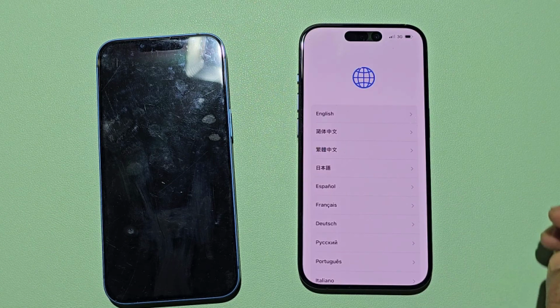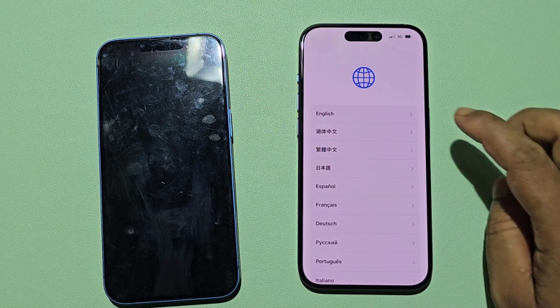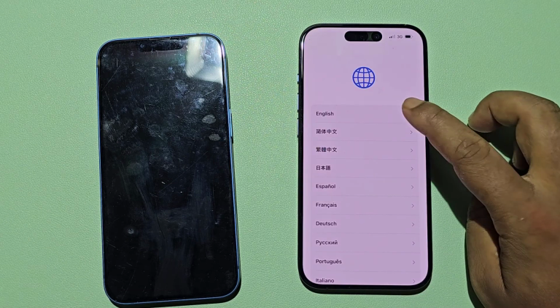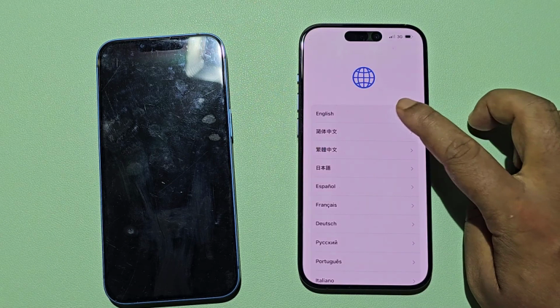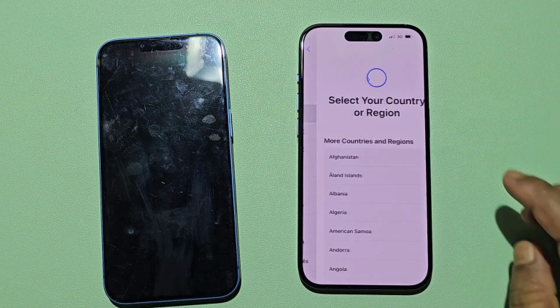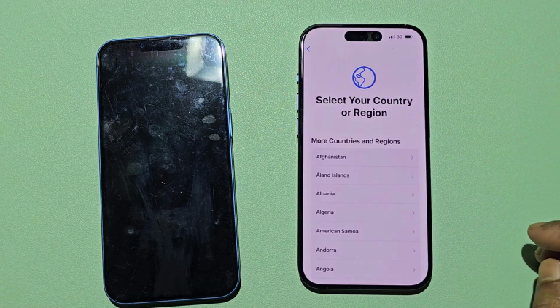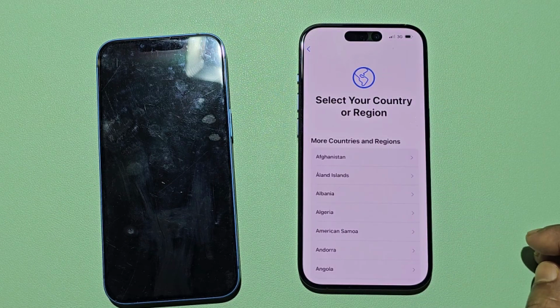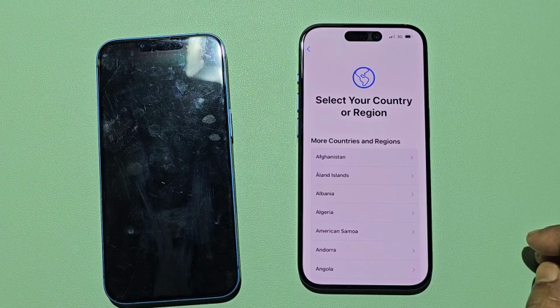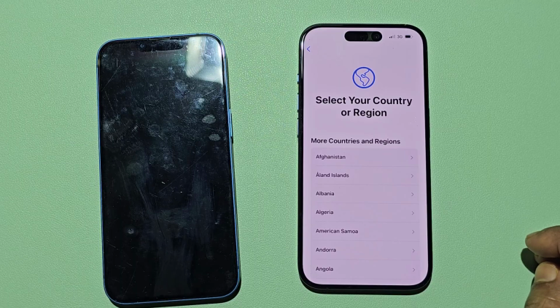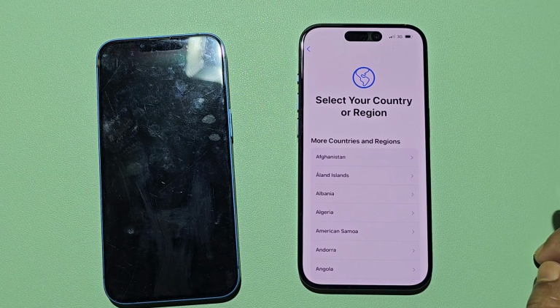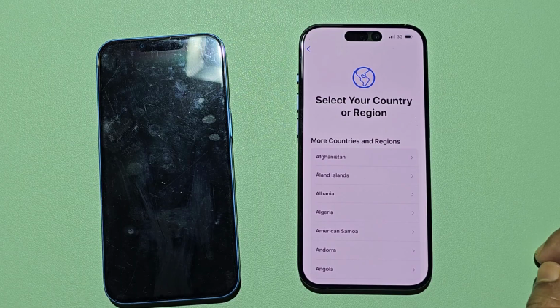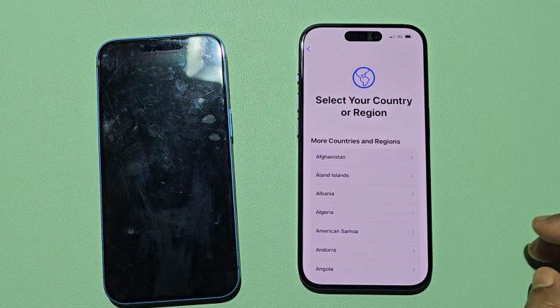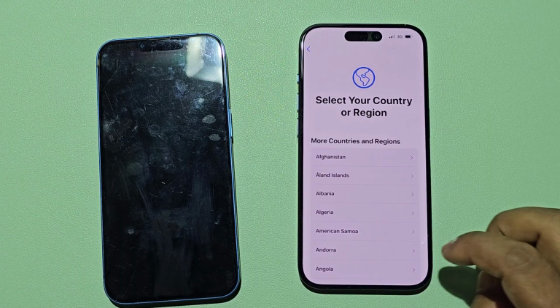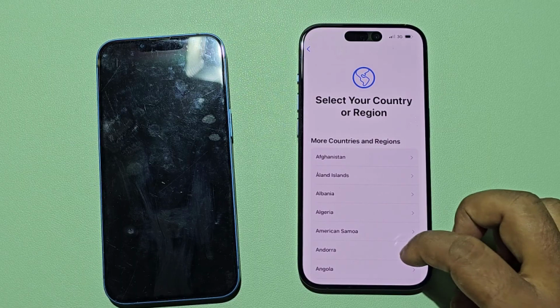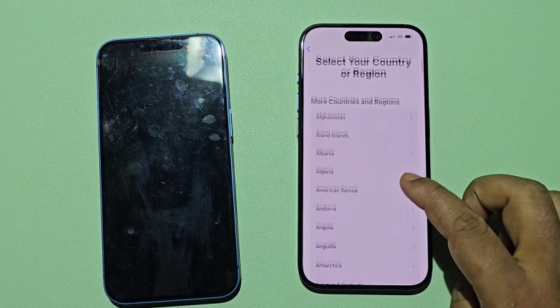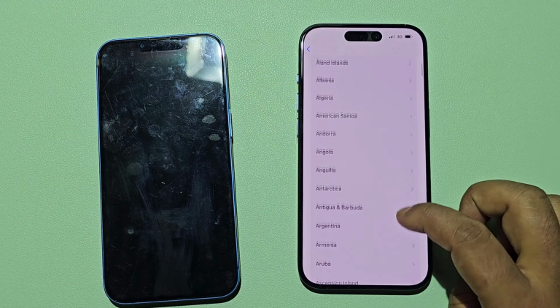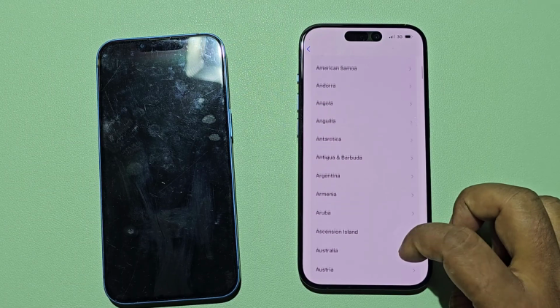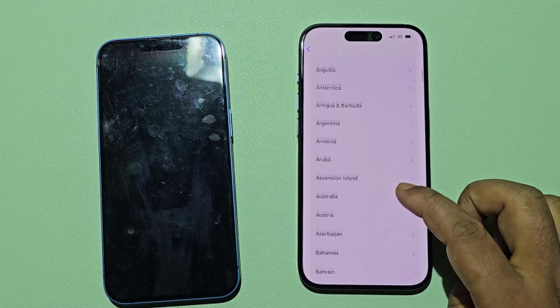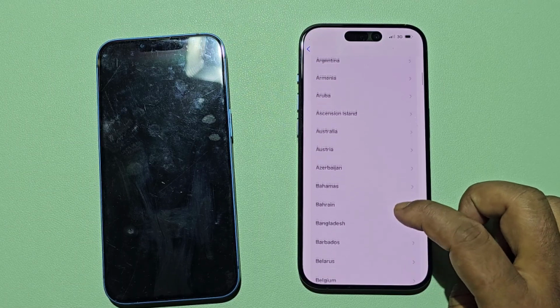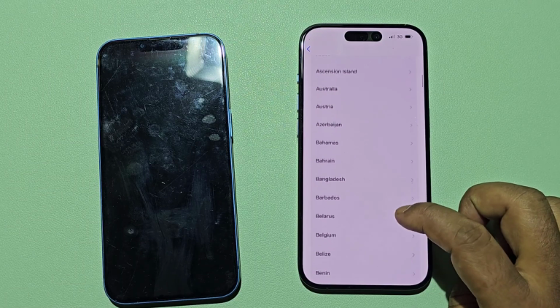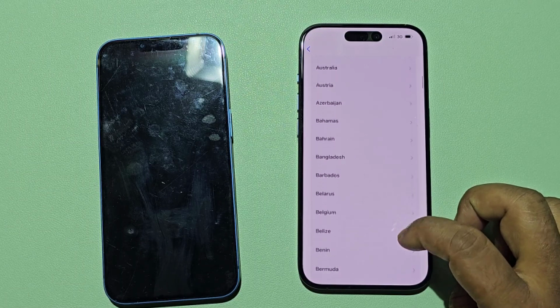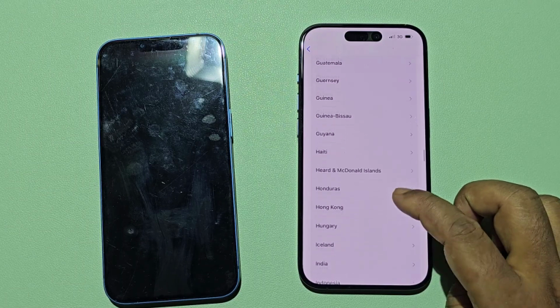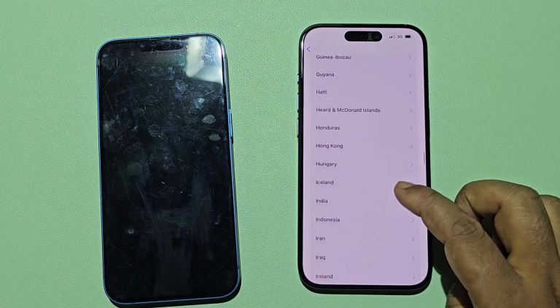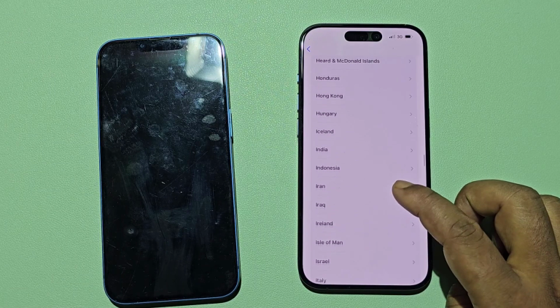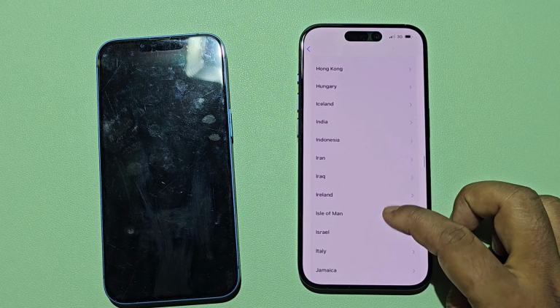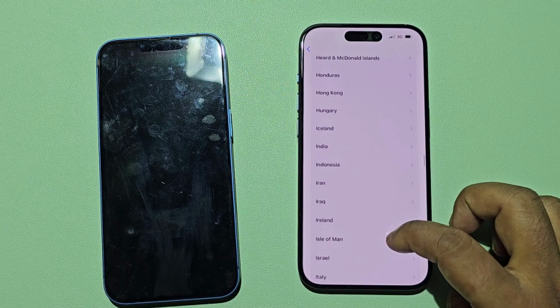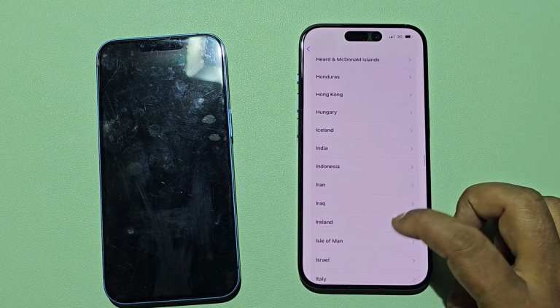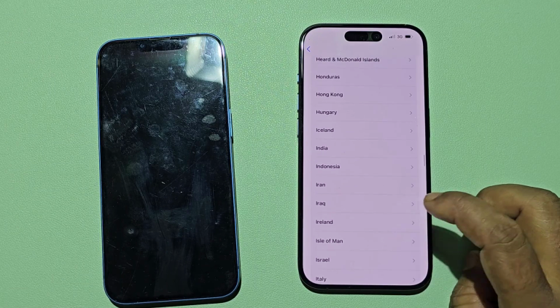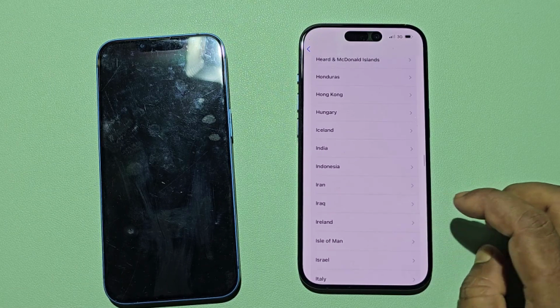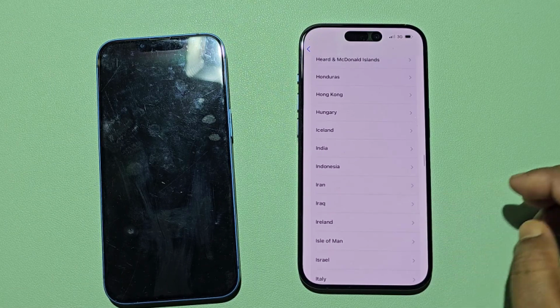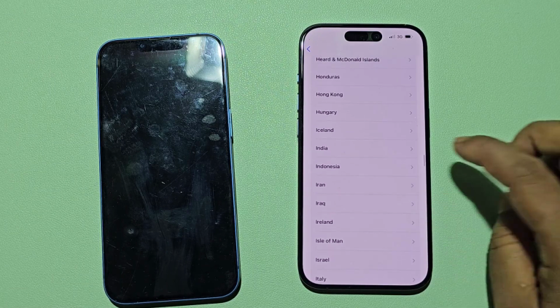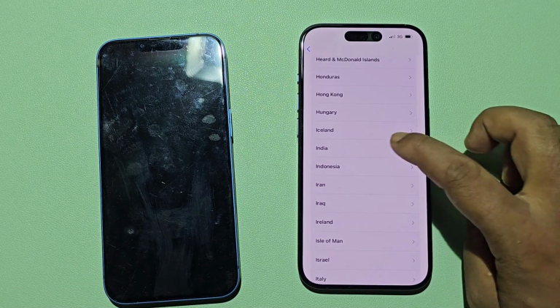Now select your language. Then select your country.